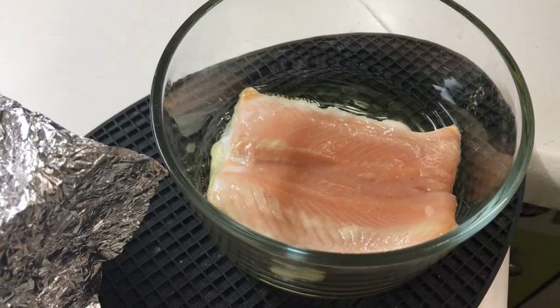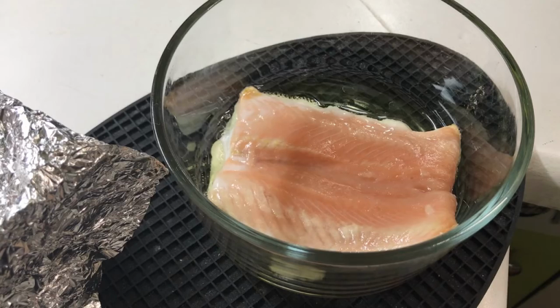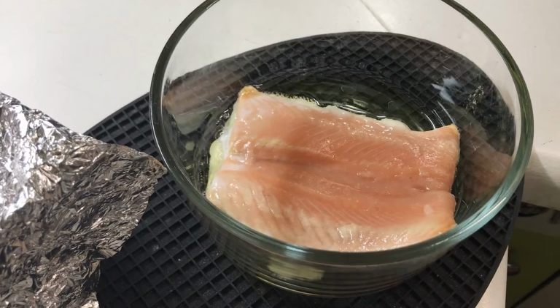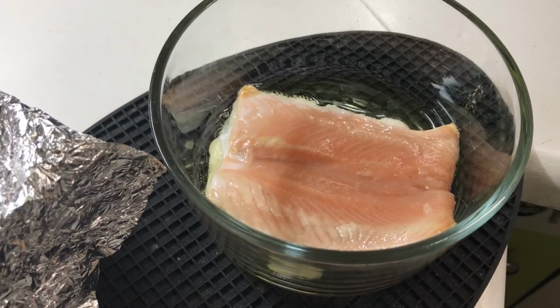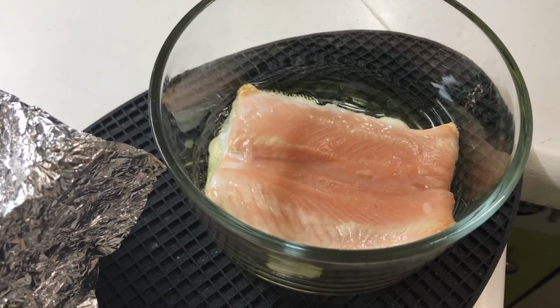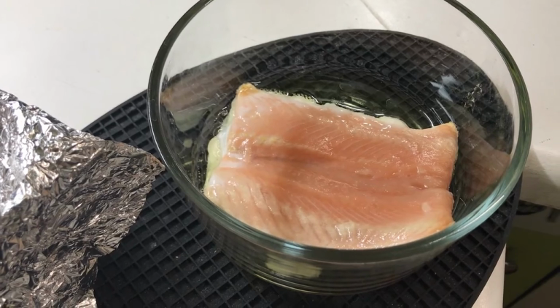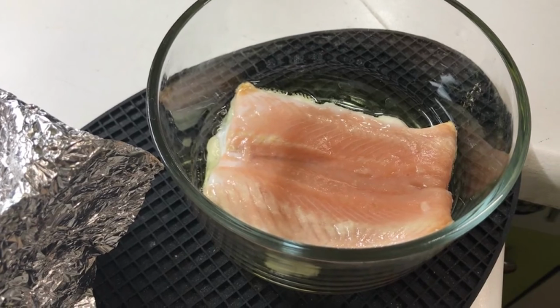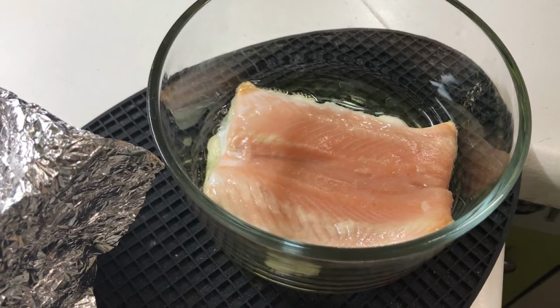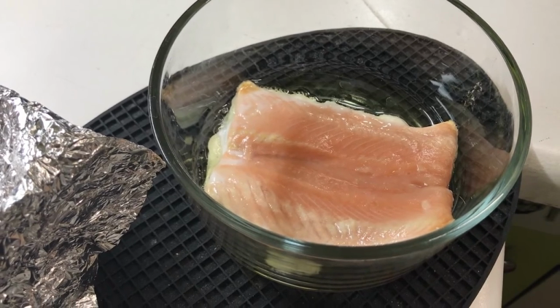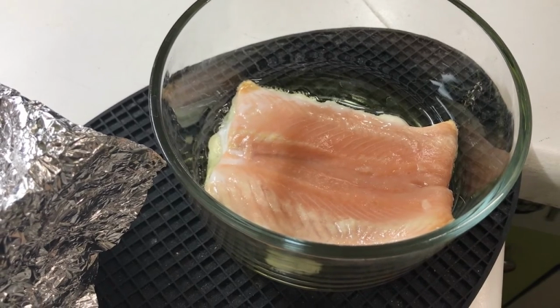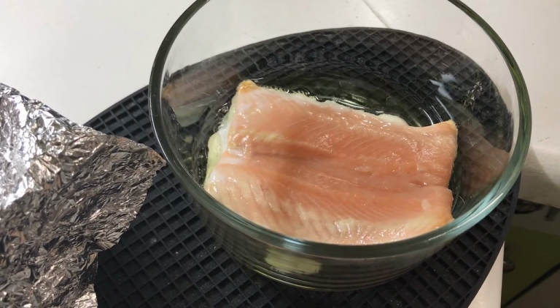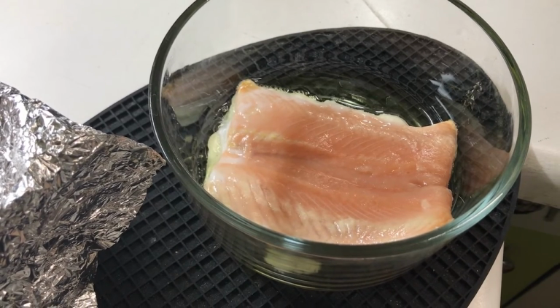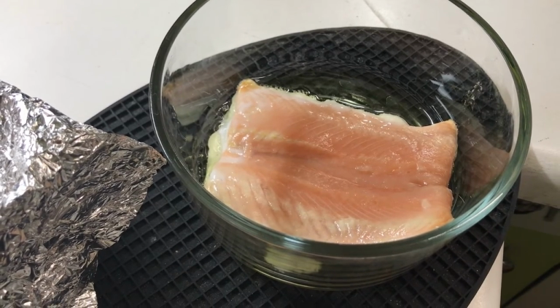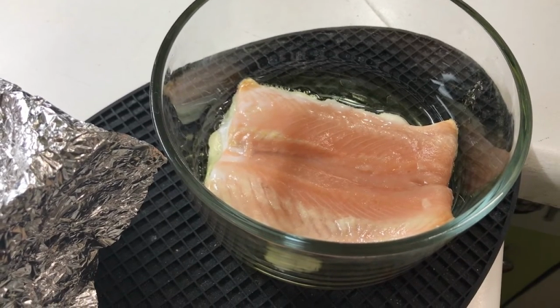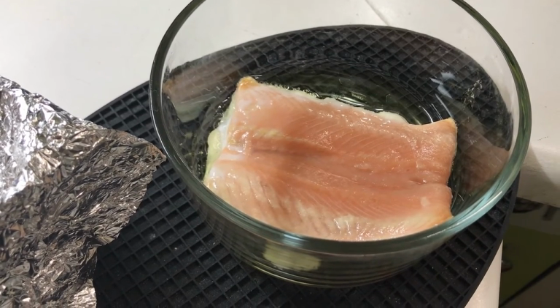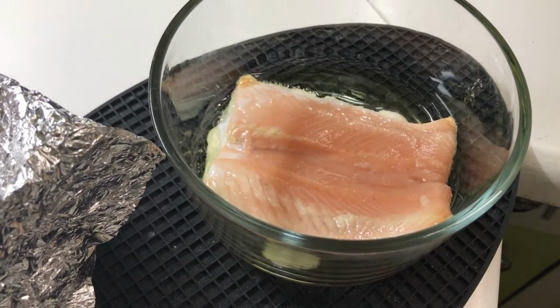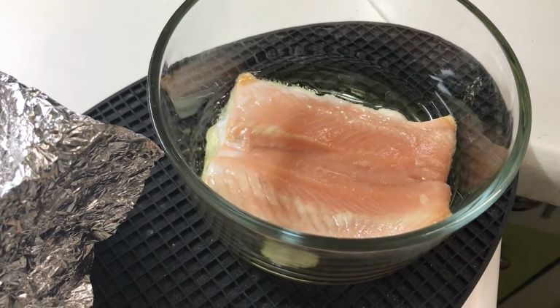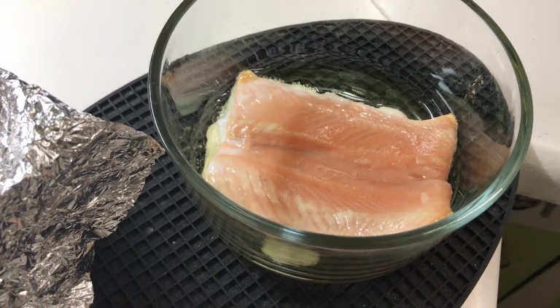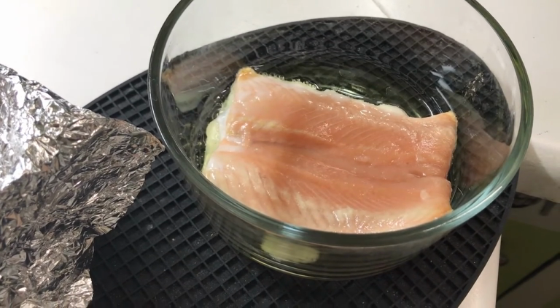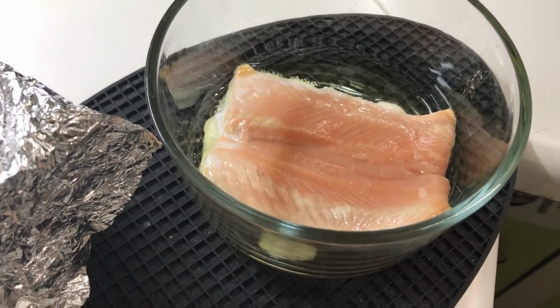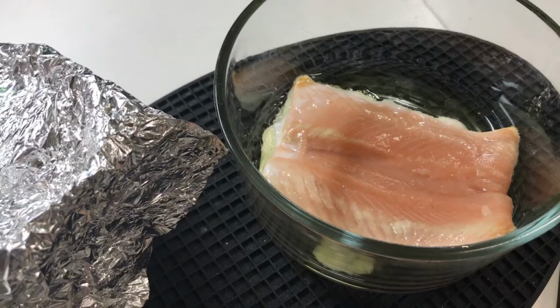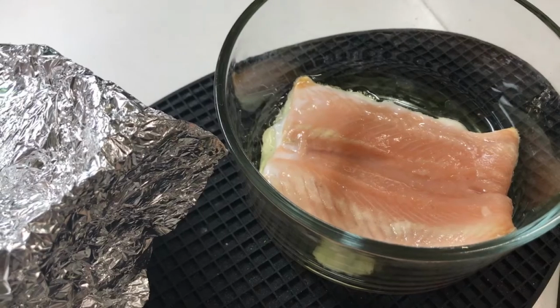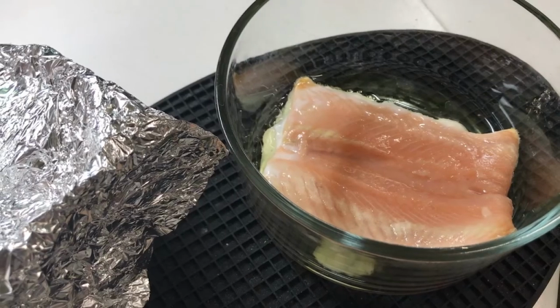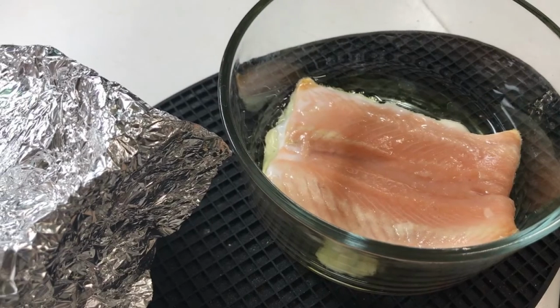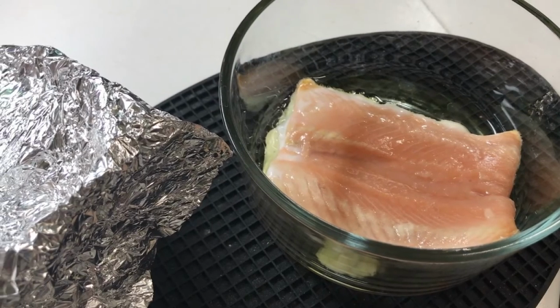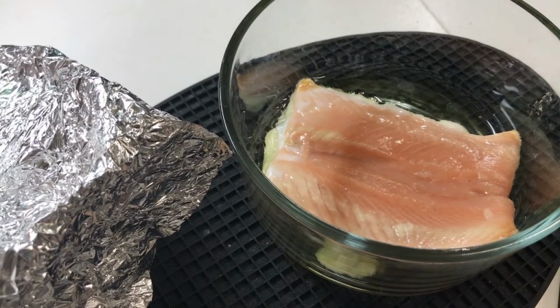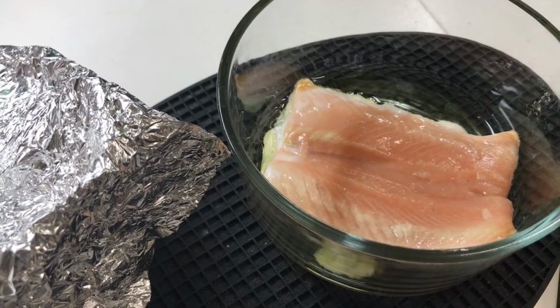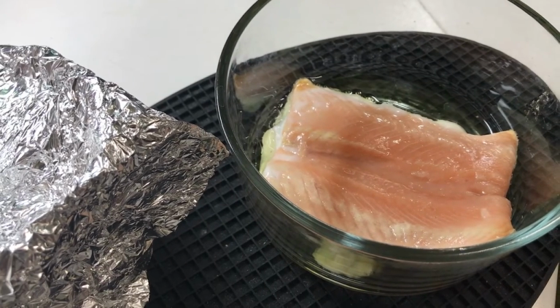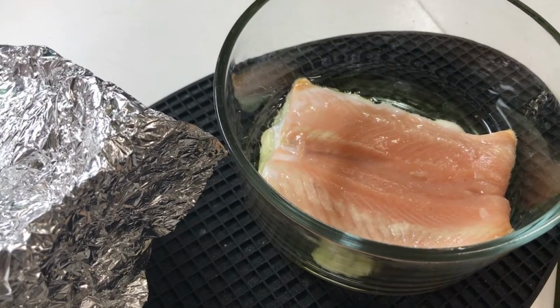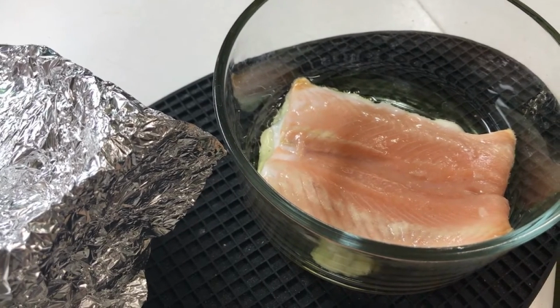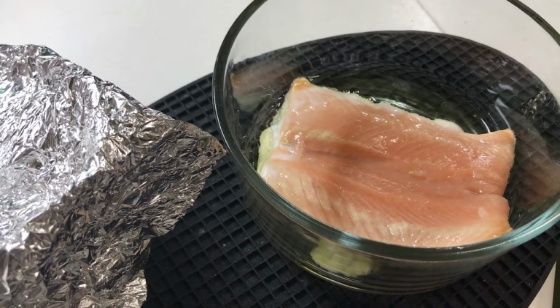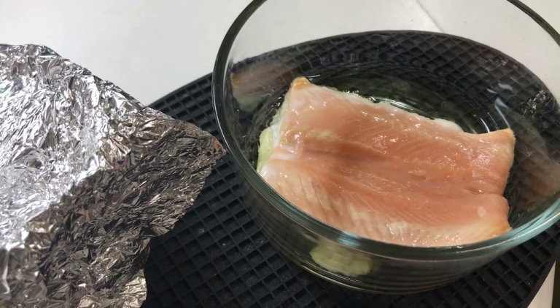That's only 20 minutes of cooking per side, so even with one fillet you still want to cook it a full 40 minutes.